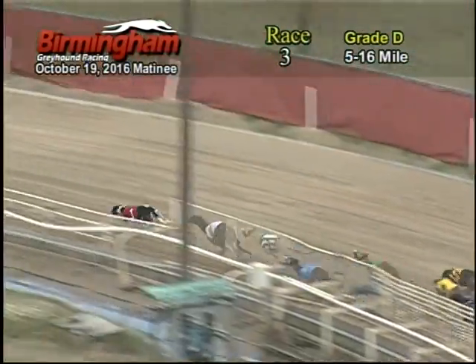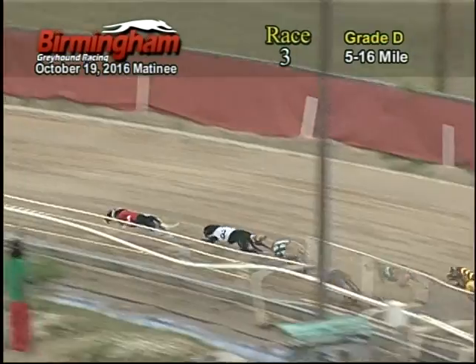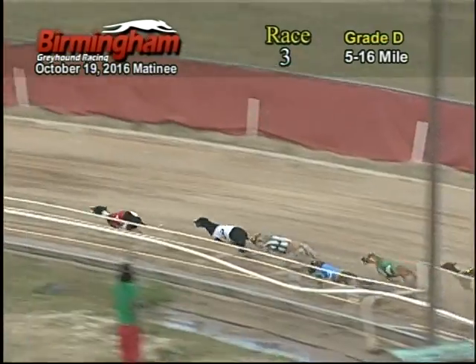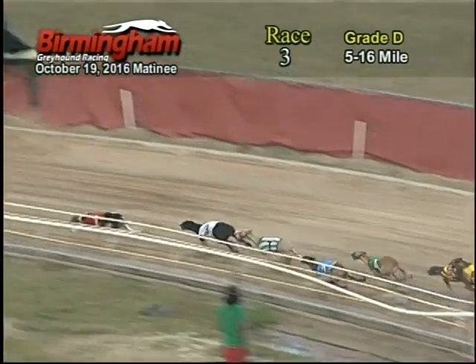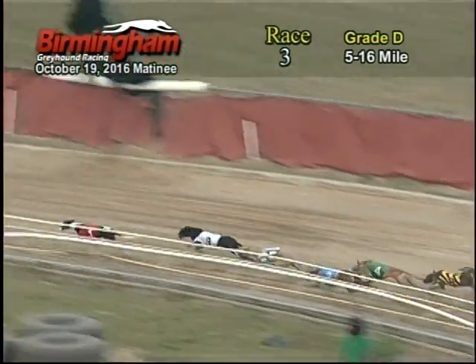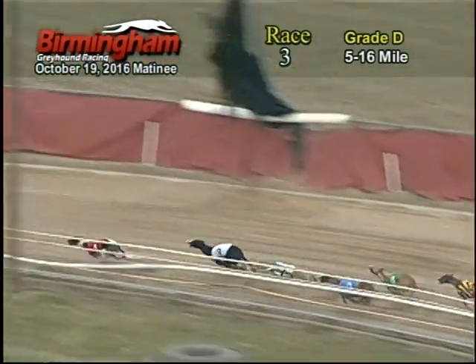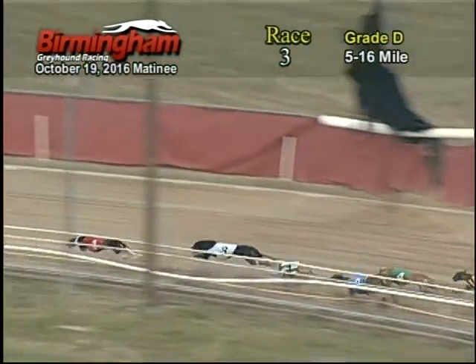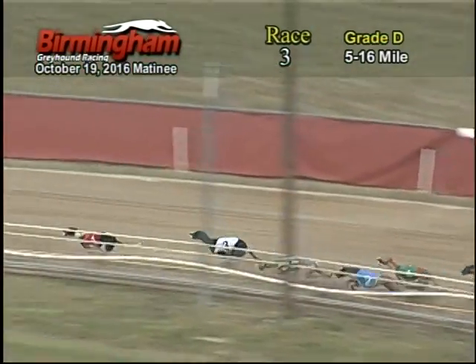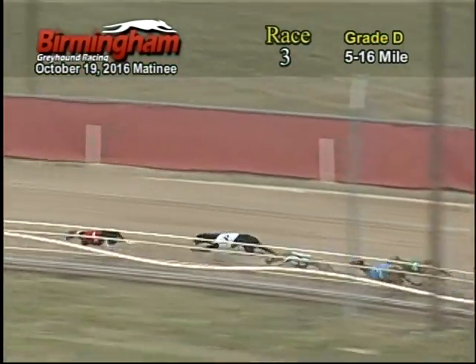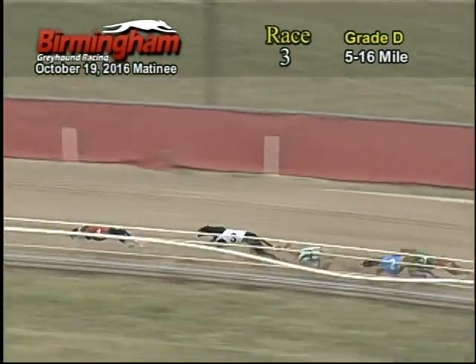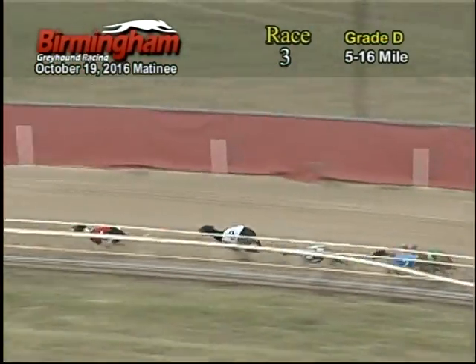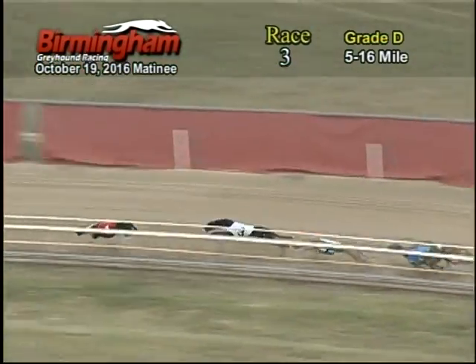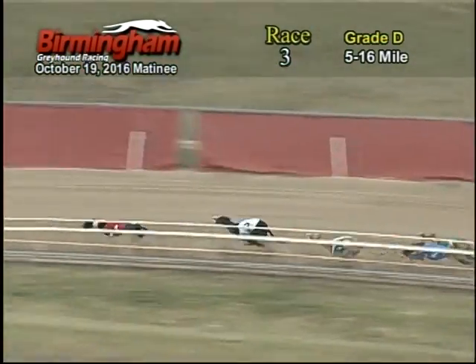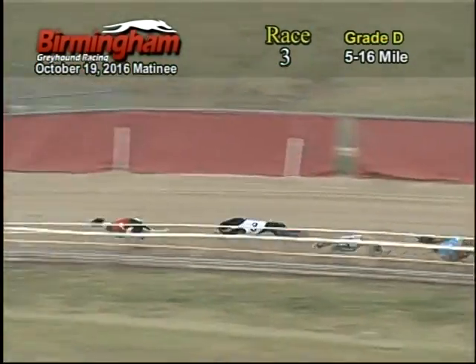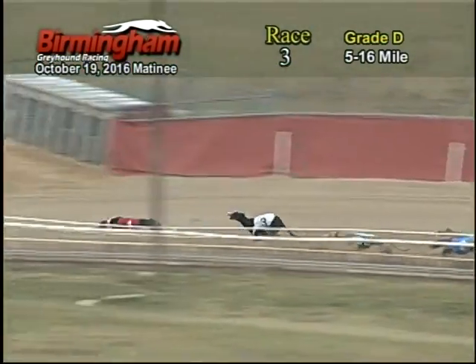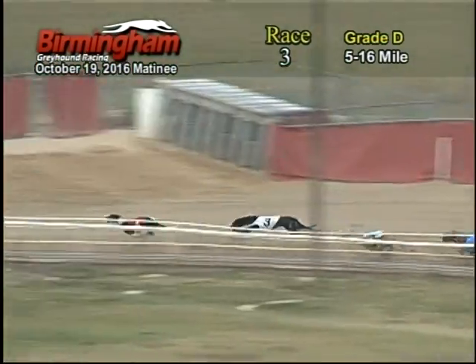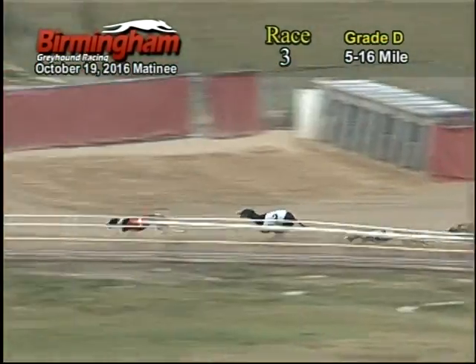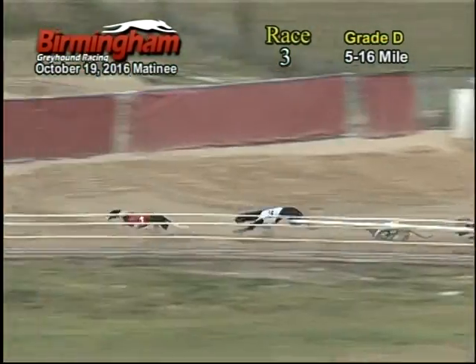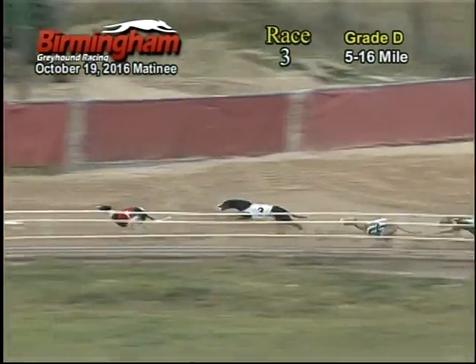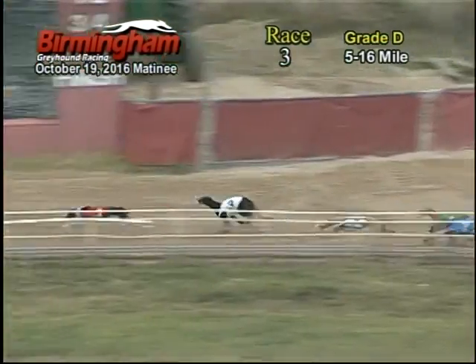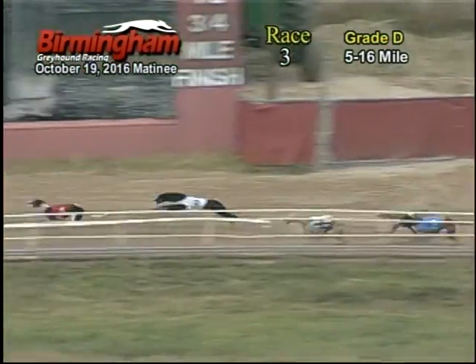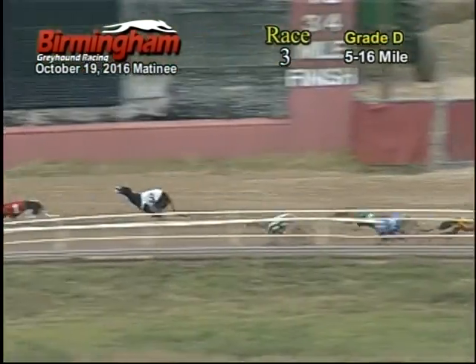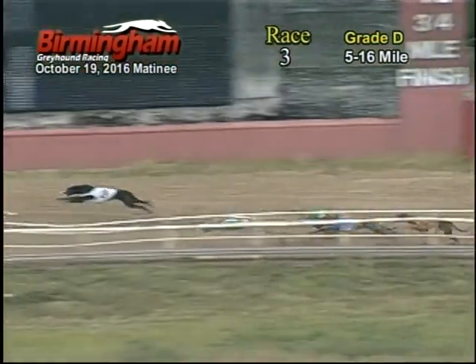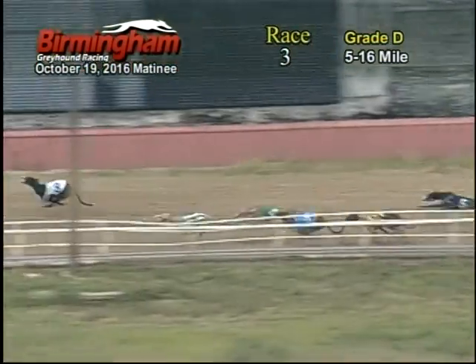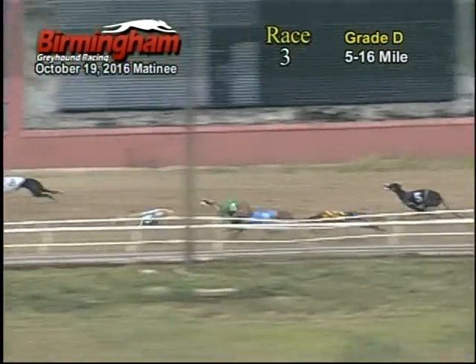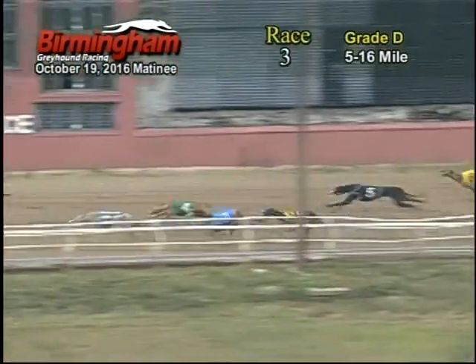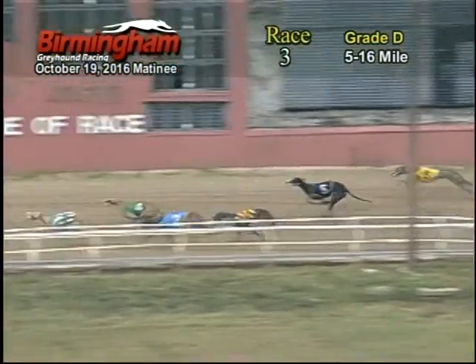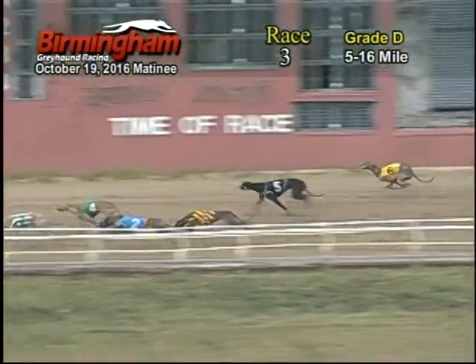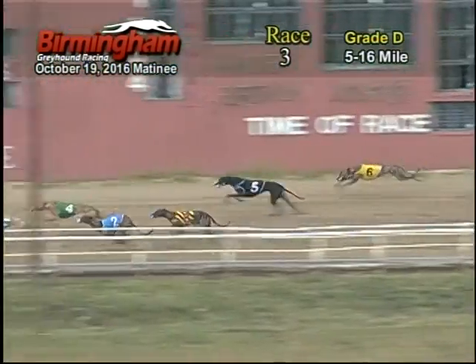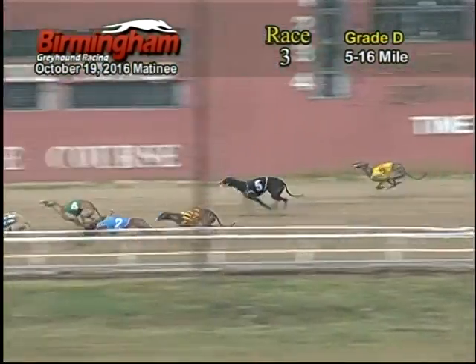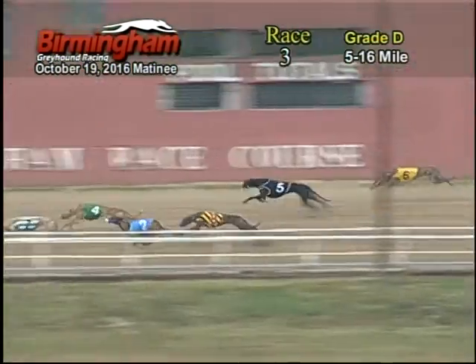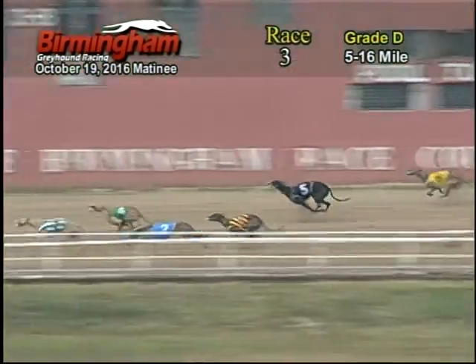And as they come on around to the back stretch, one holds on to that lead with the three on his tail, followed by the seven, four, two, eight, five, six.